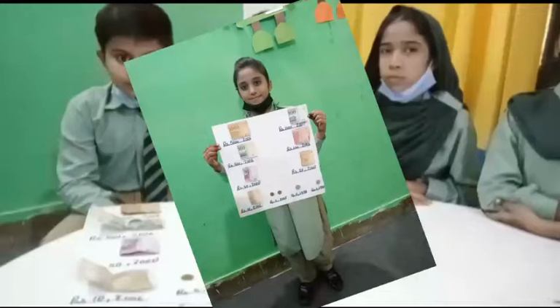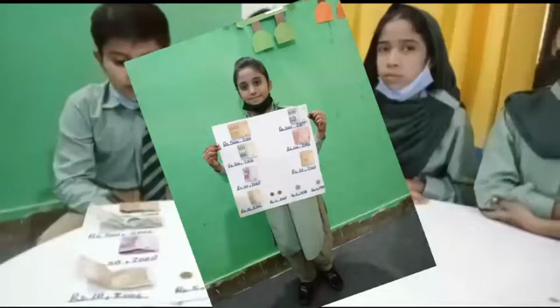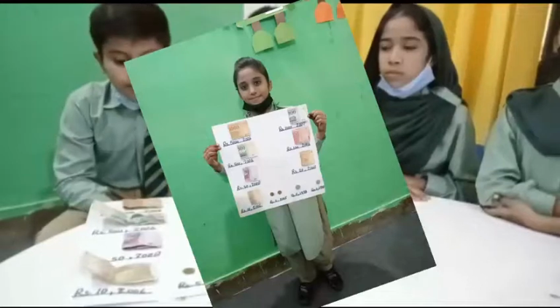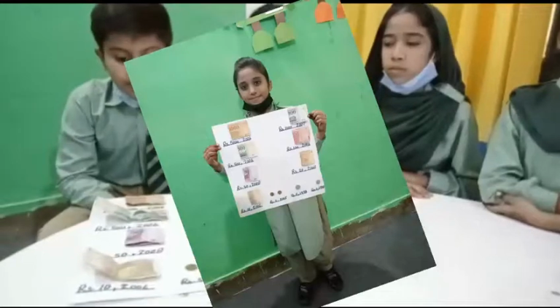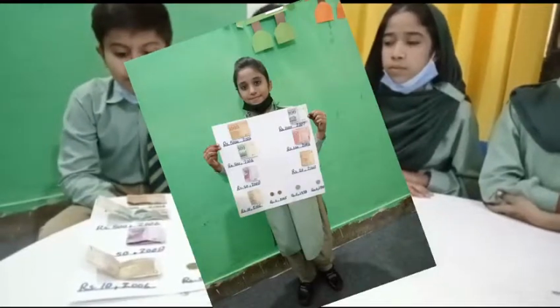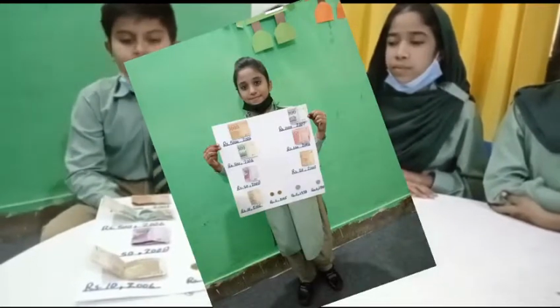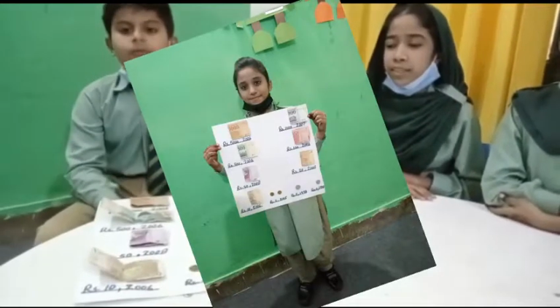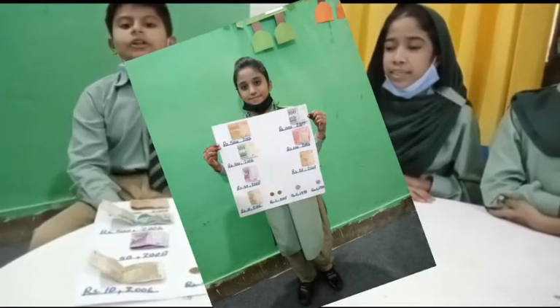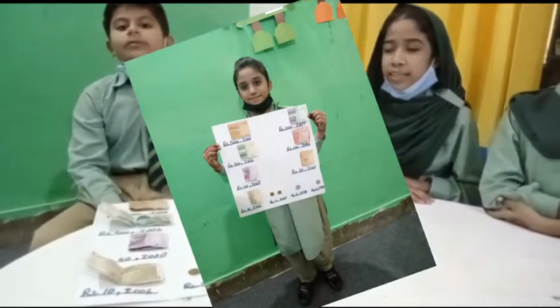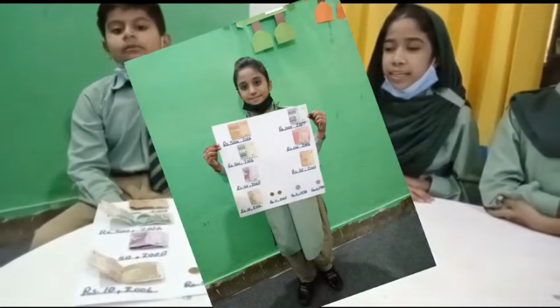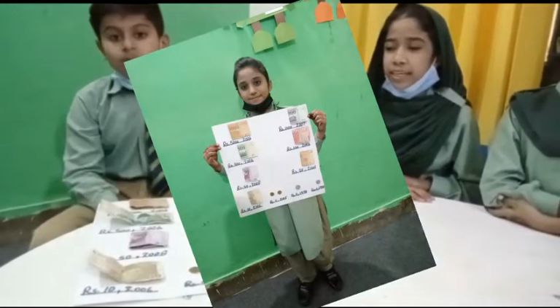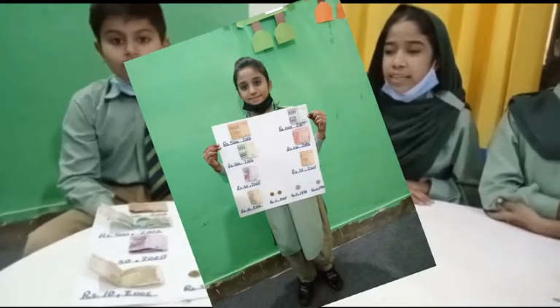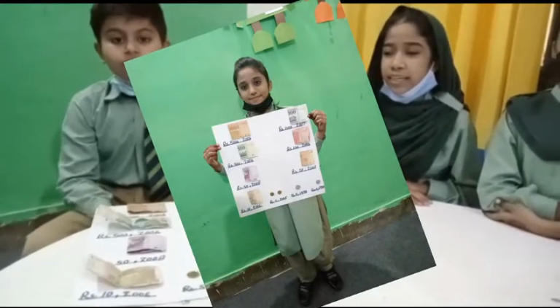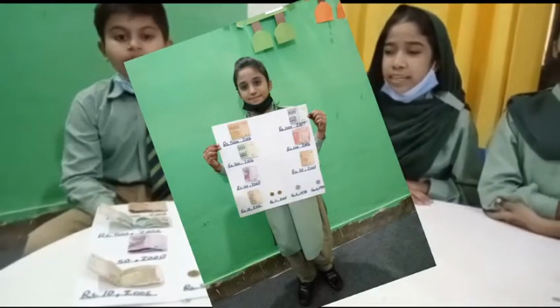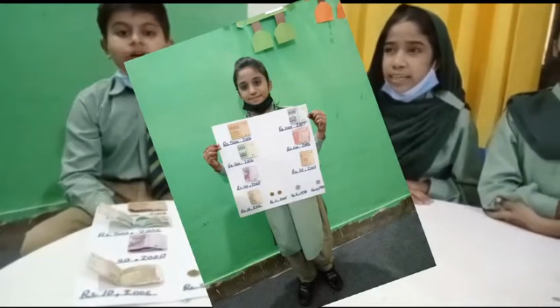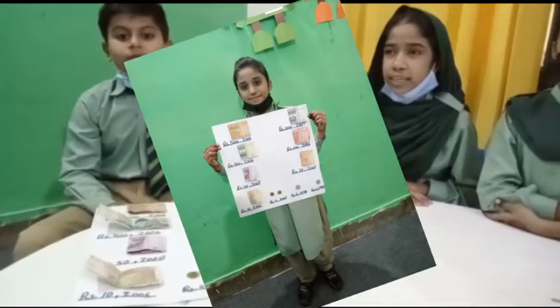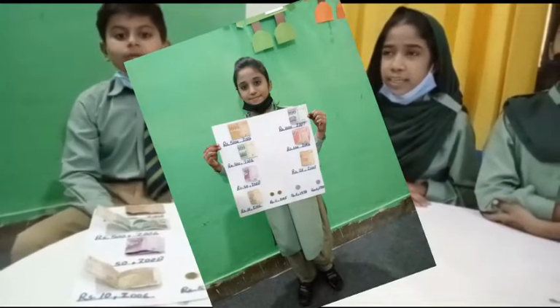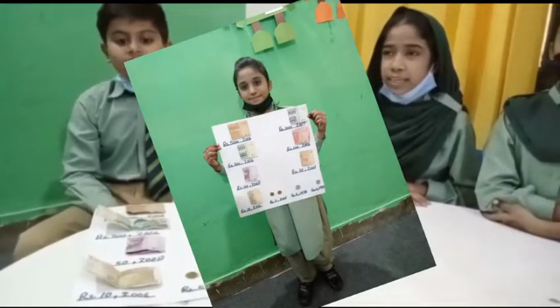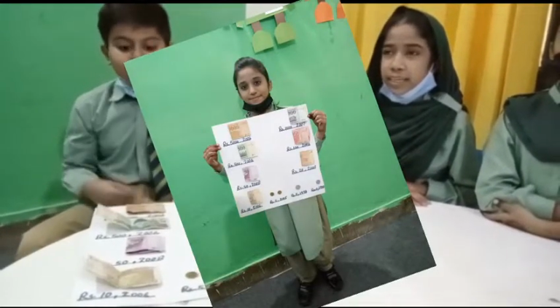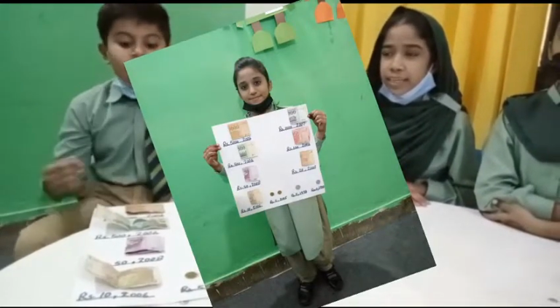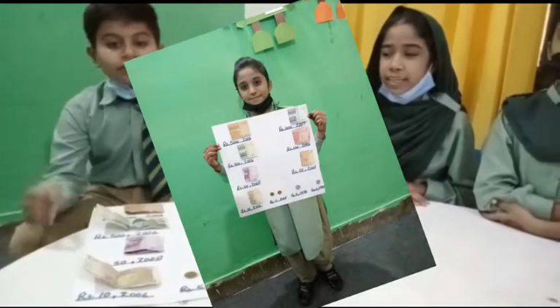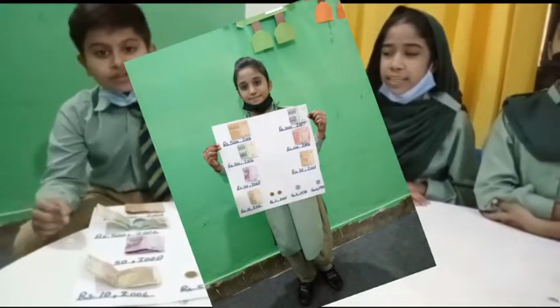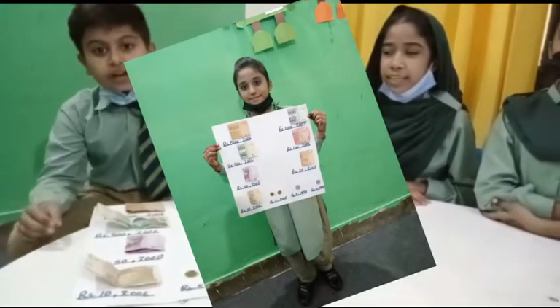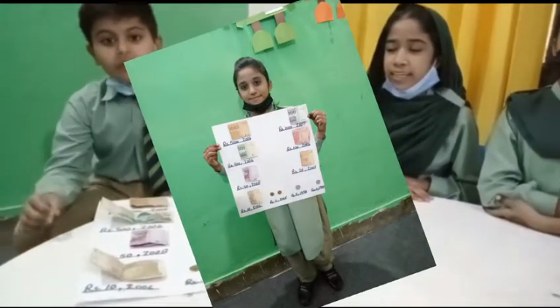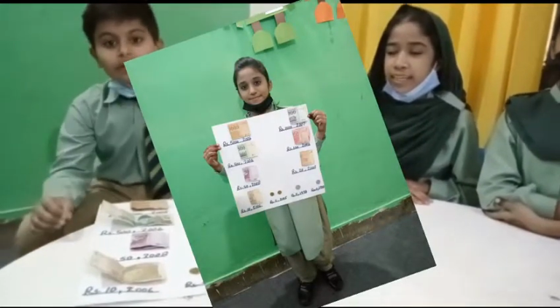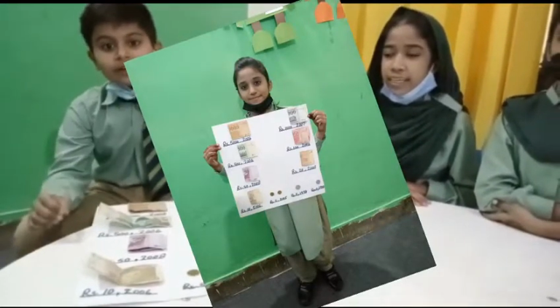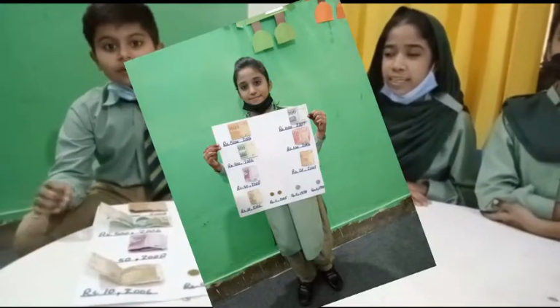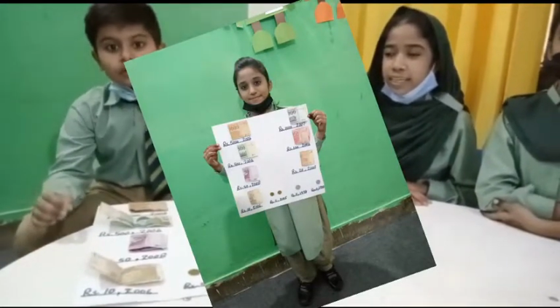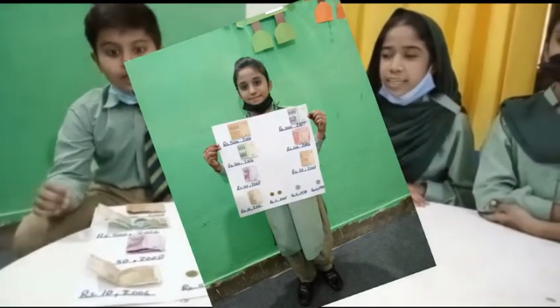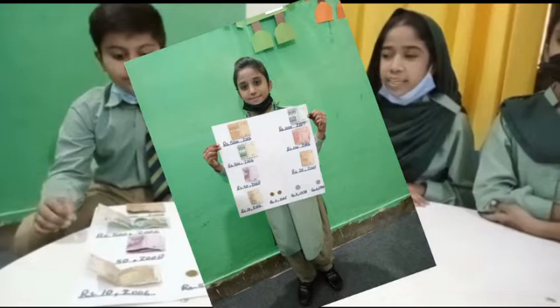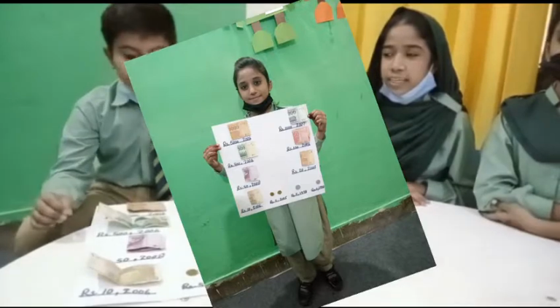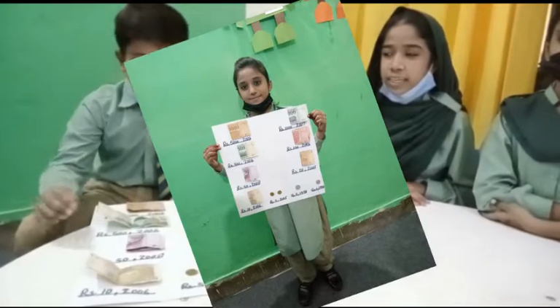My name is Mahmoud. We are from class 5. This is our money recognition project.